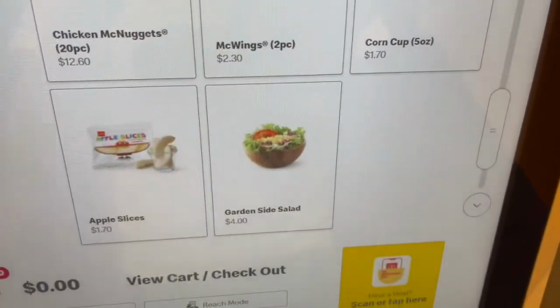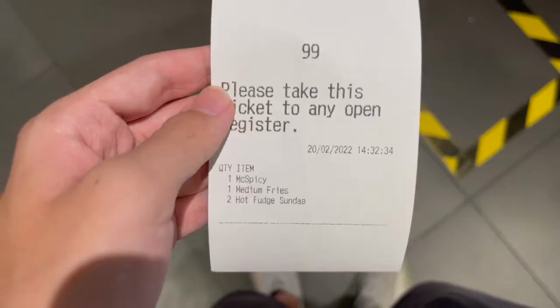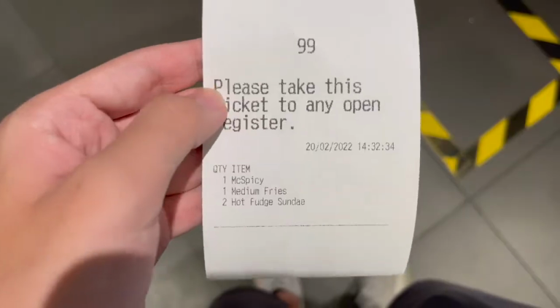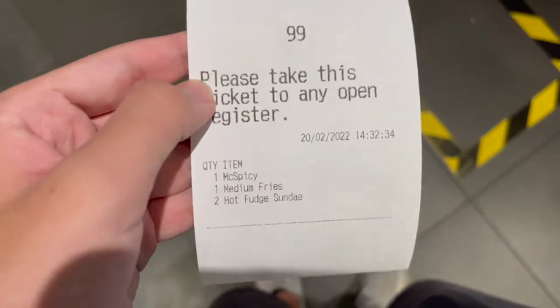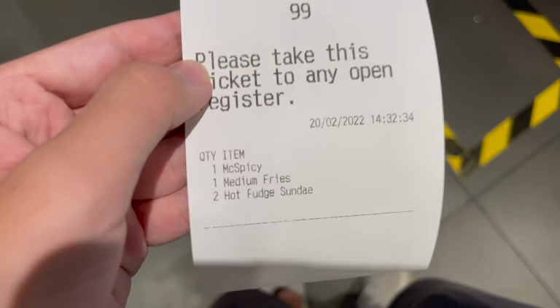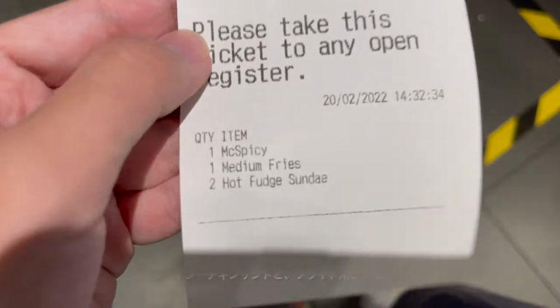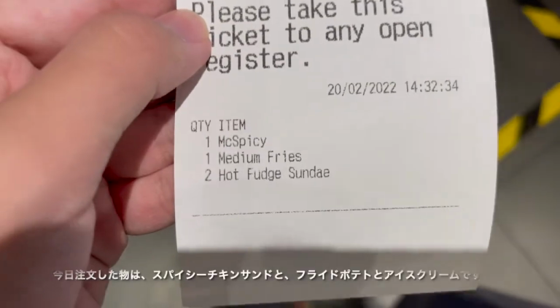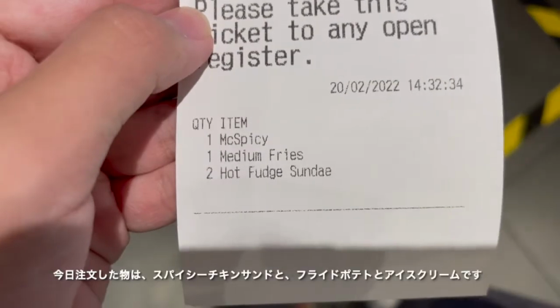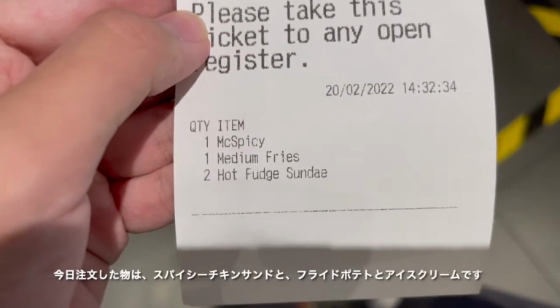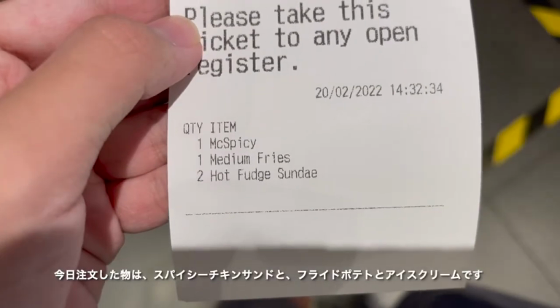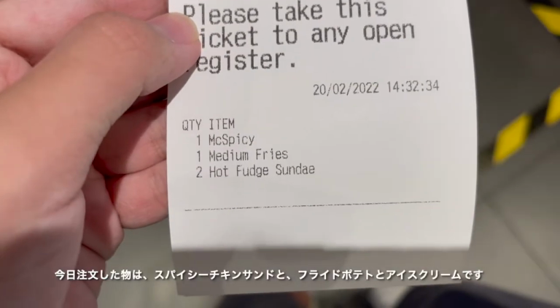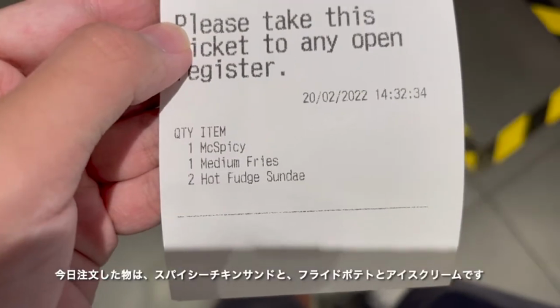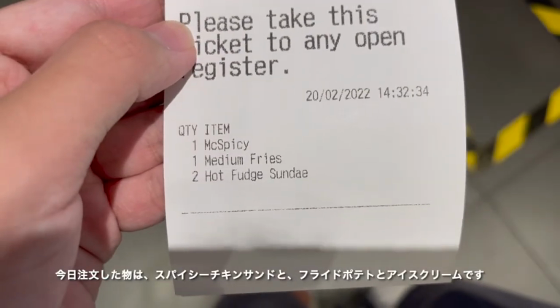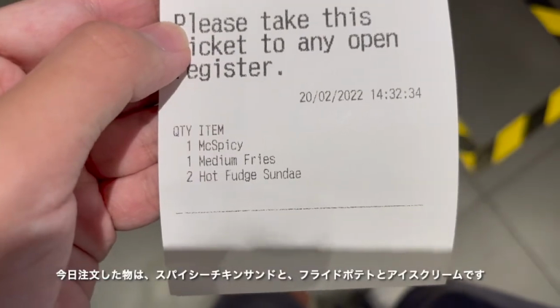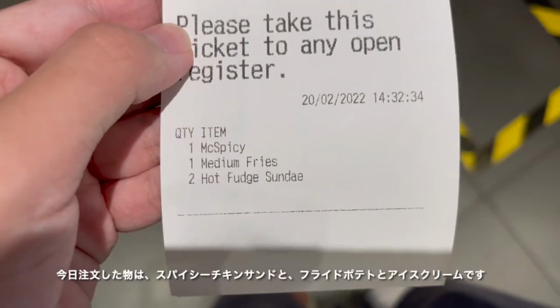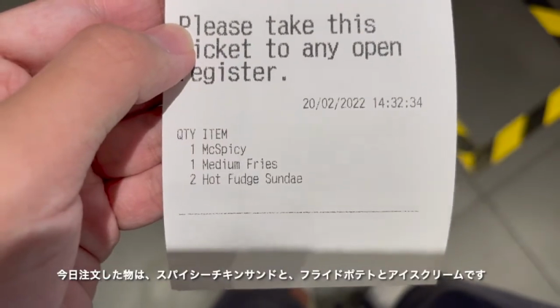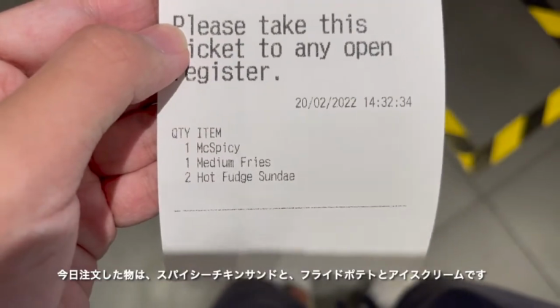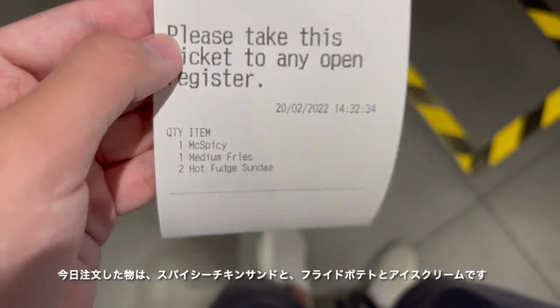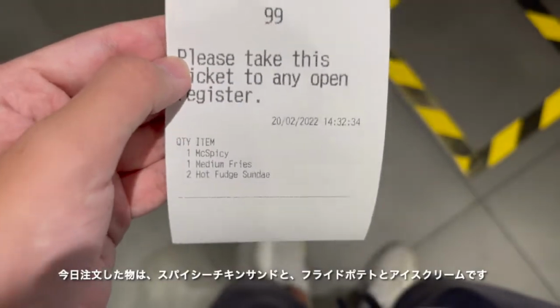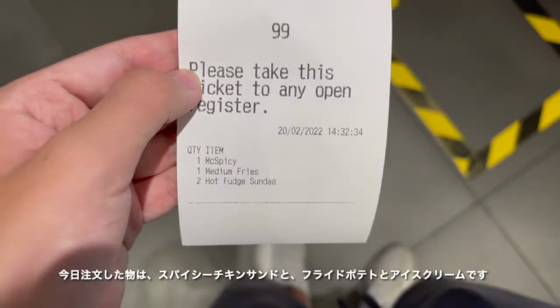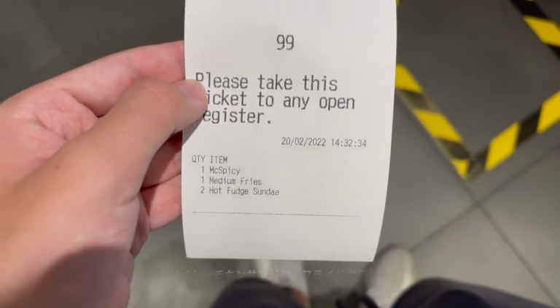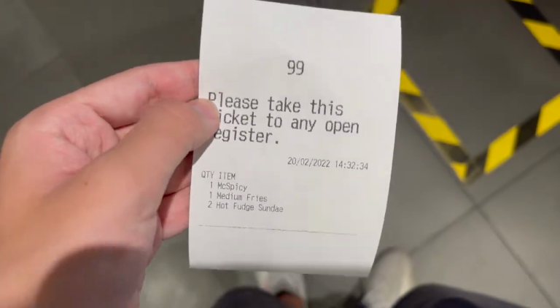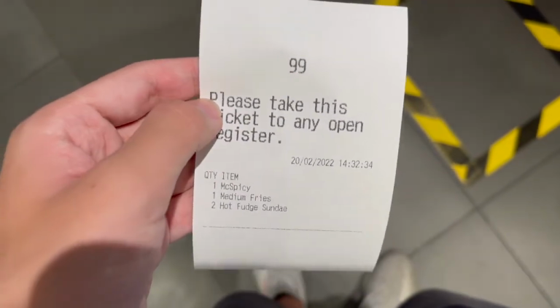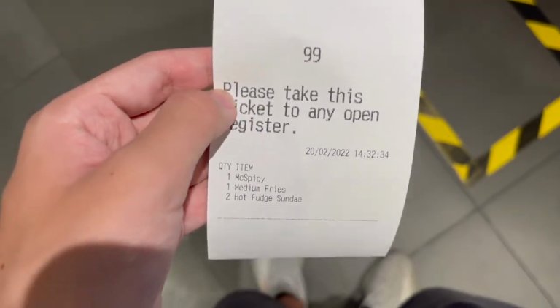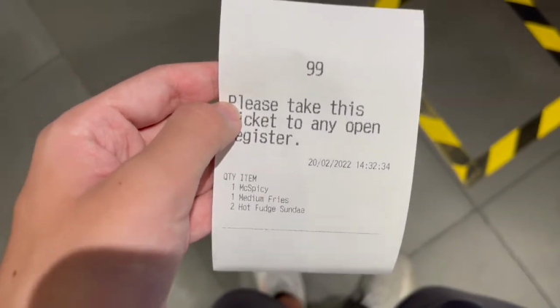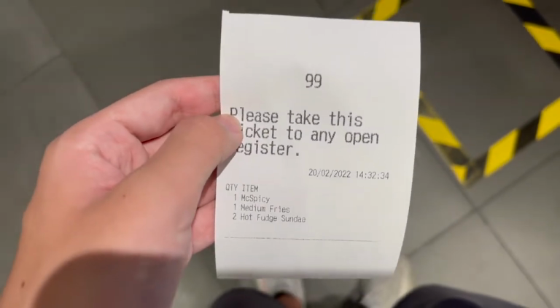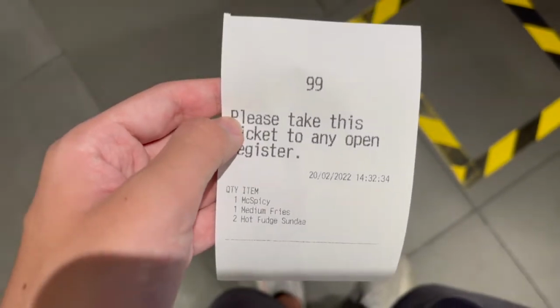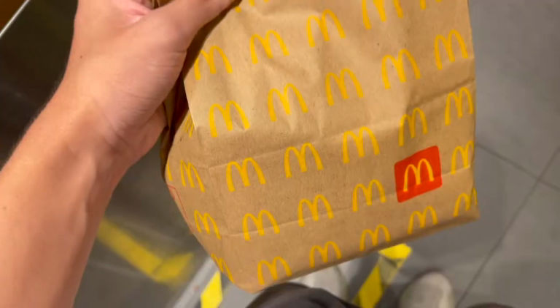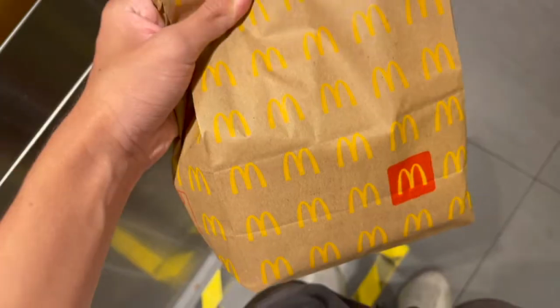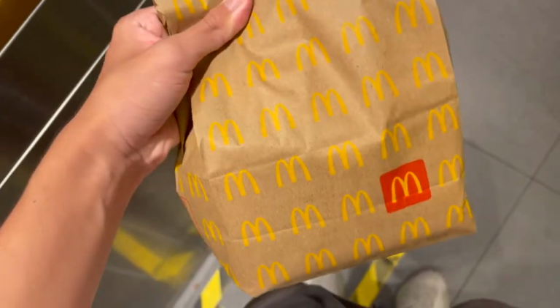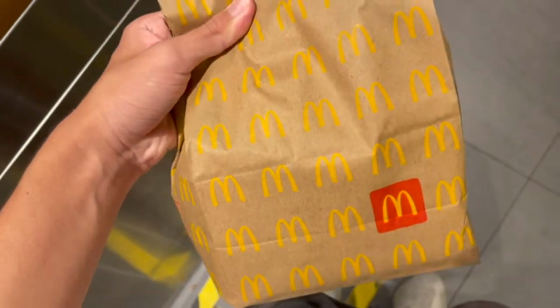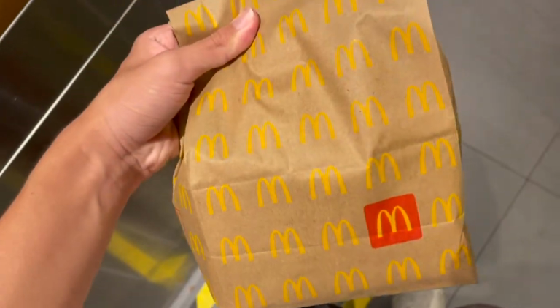This is what I ordered: it's spicy, medium fries, and two-half sundaes that I ordered.